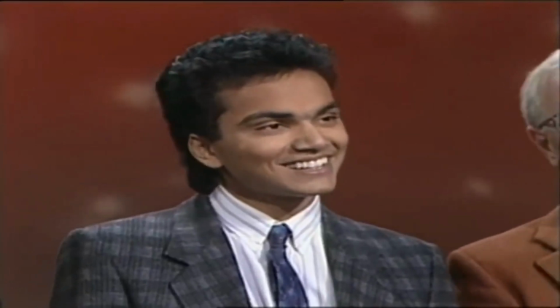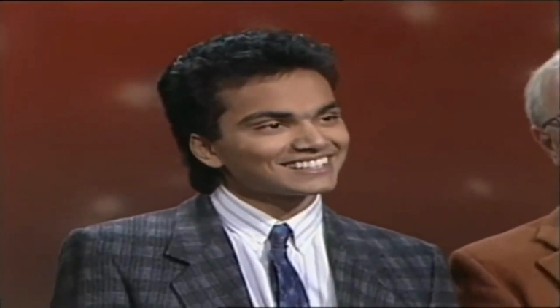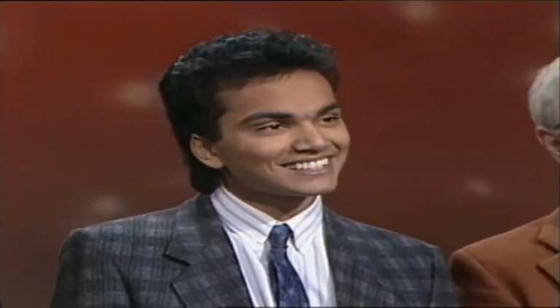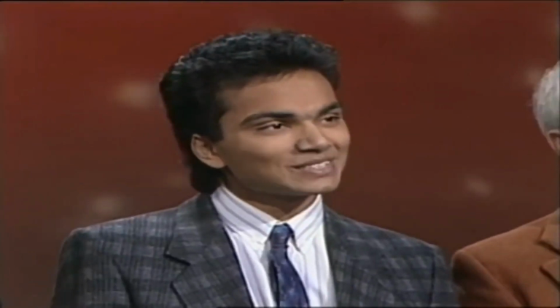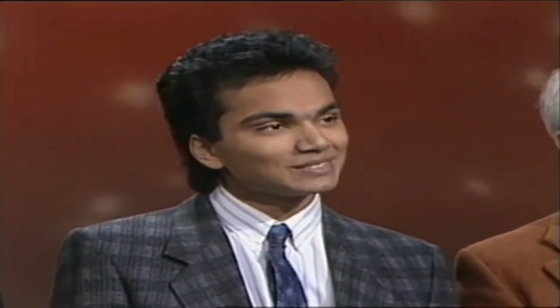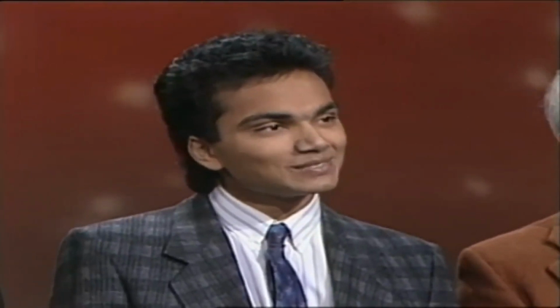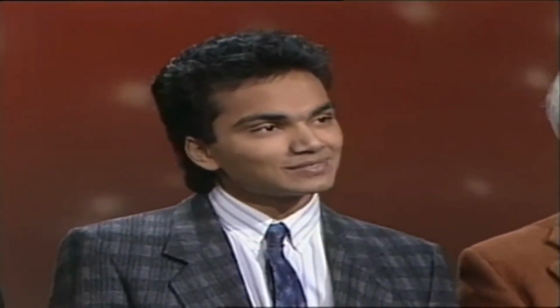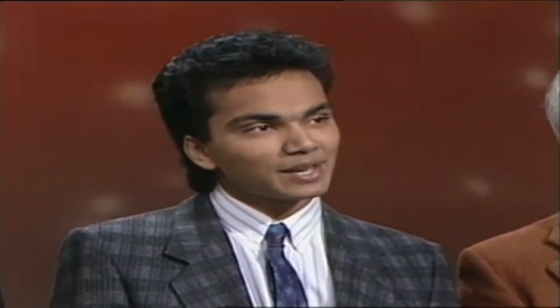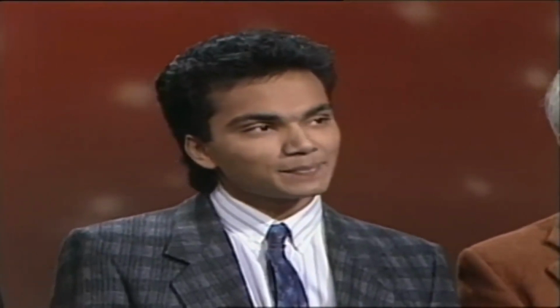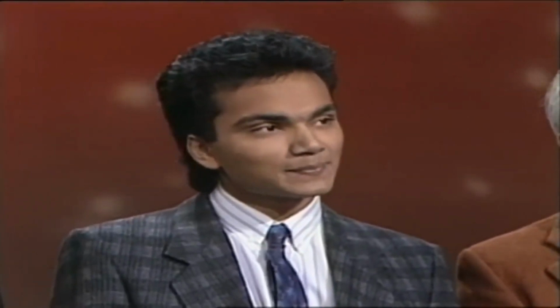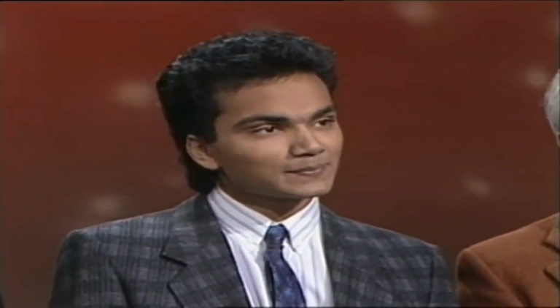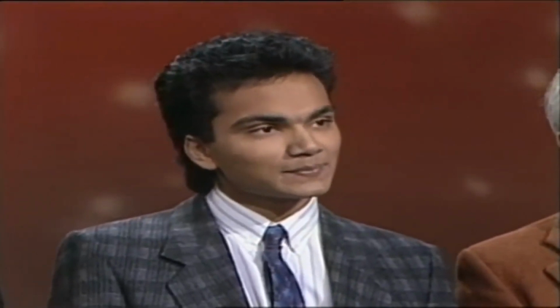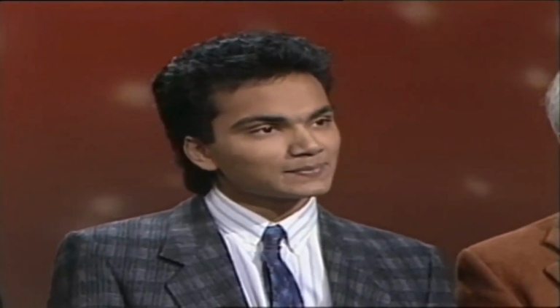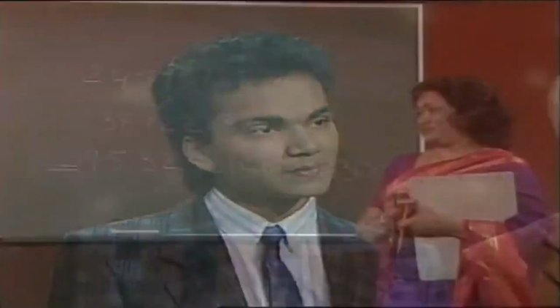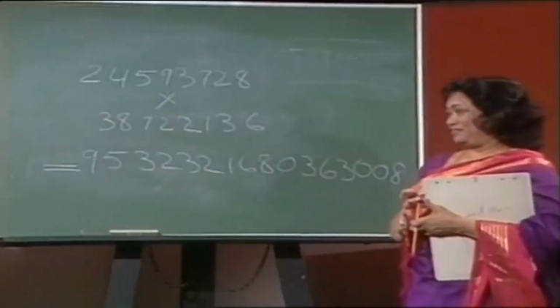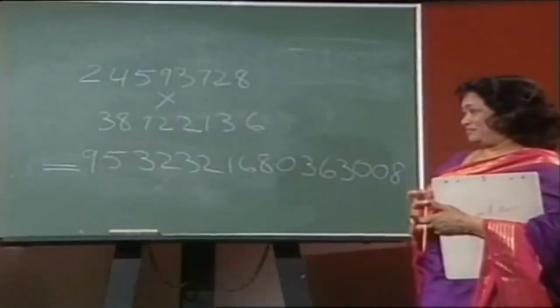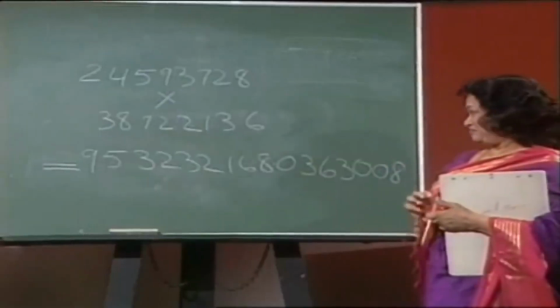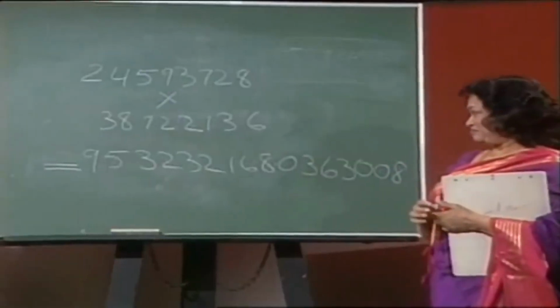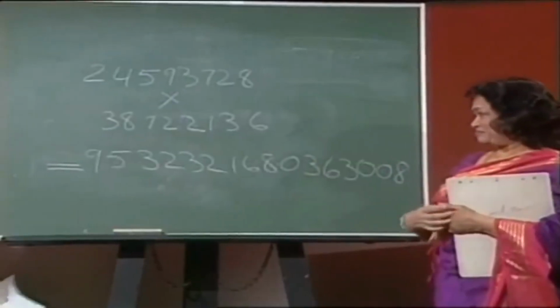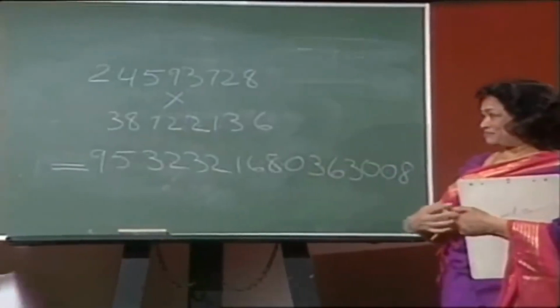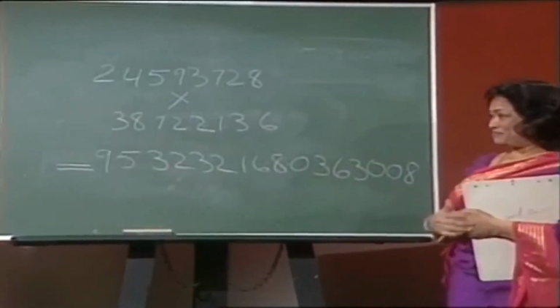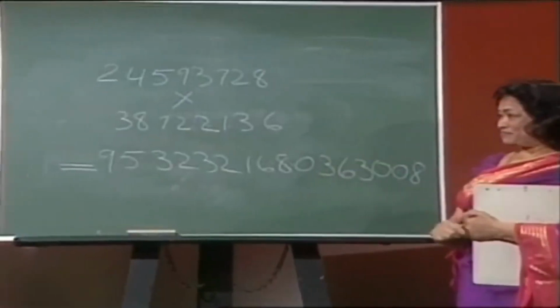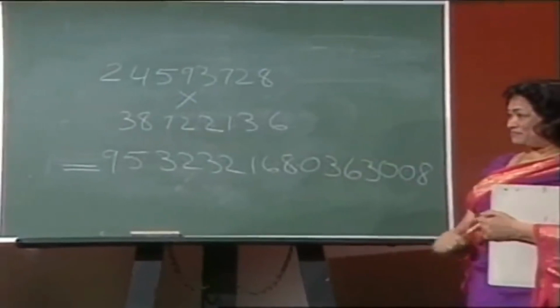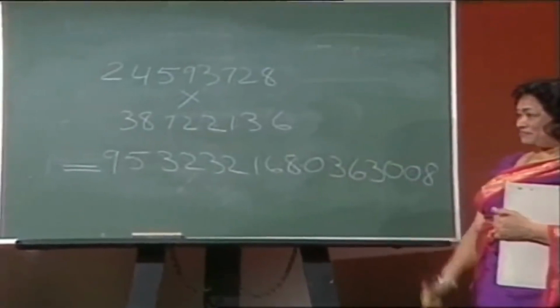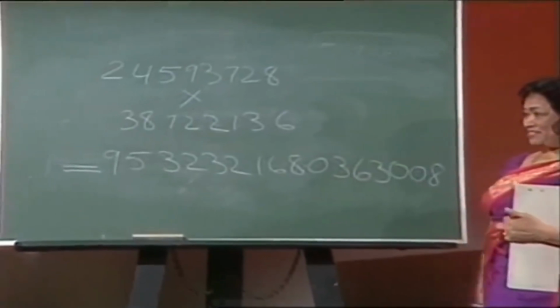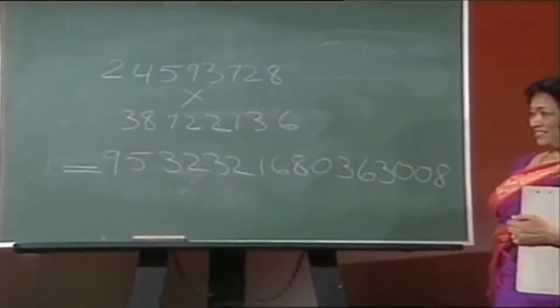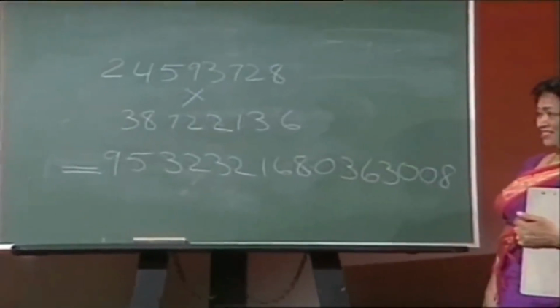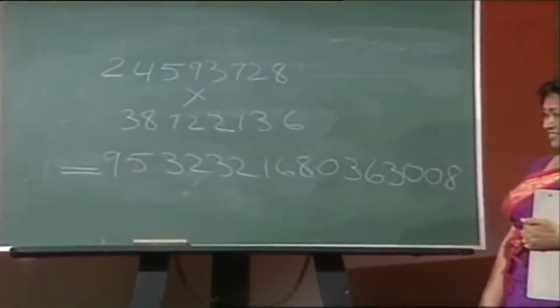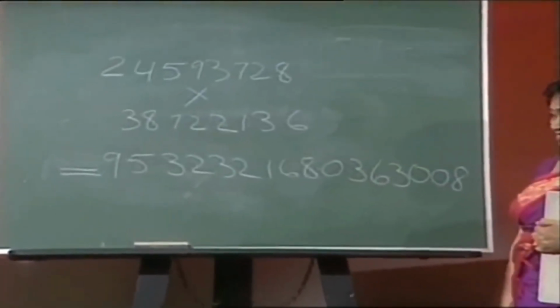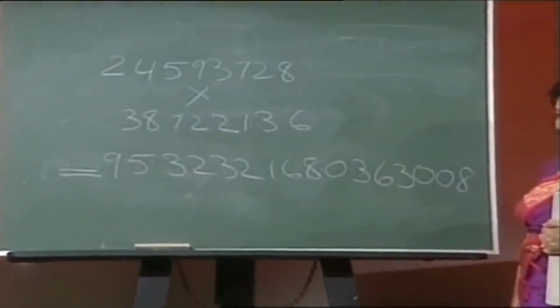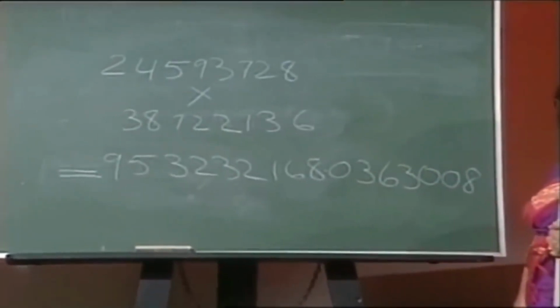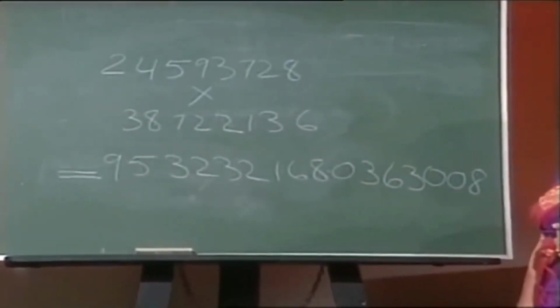Absolutely correct. I can't believe that. Are you sure not even one digit is wrong? It's perfectly correct.